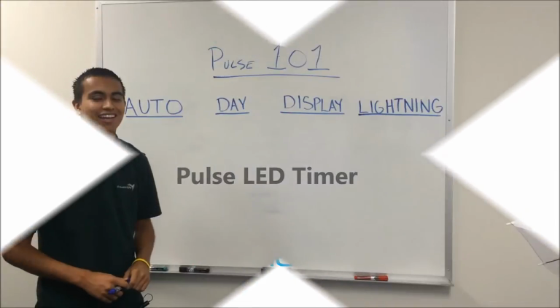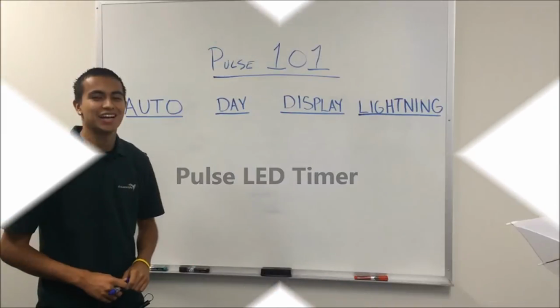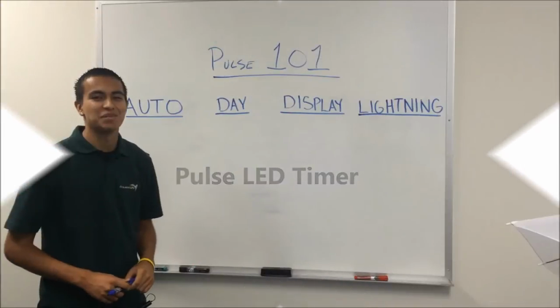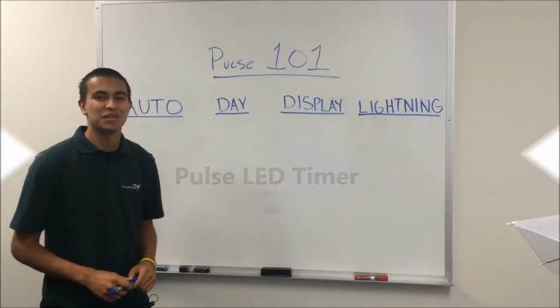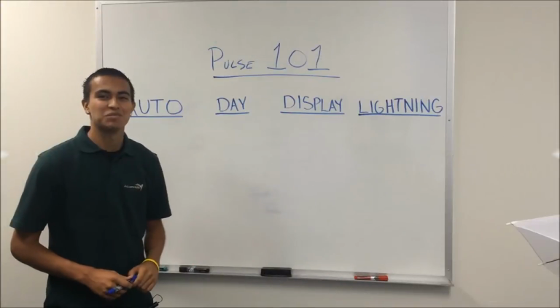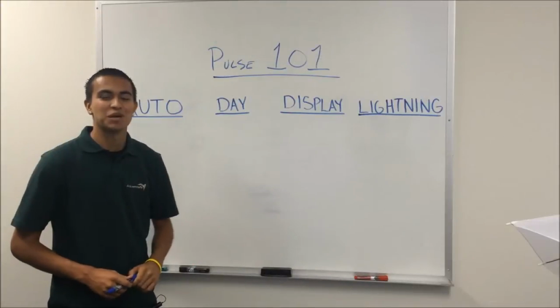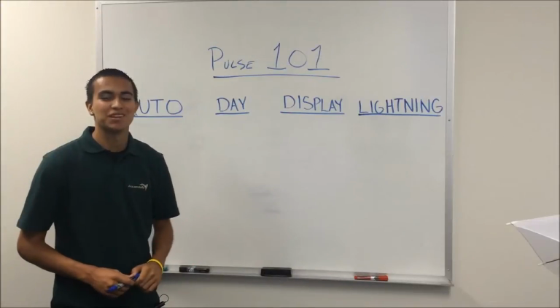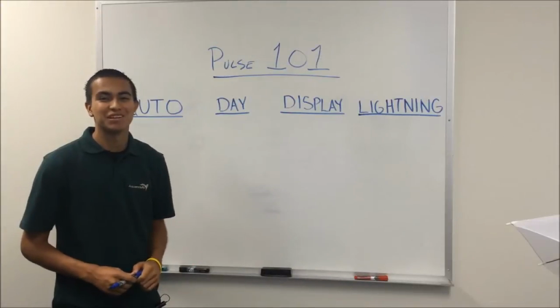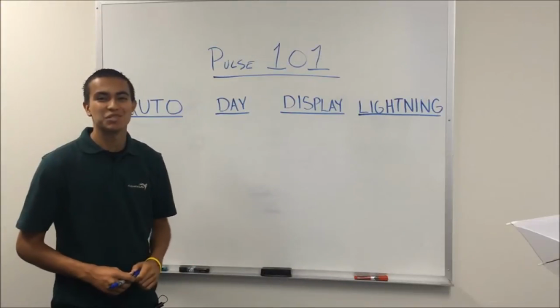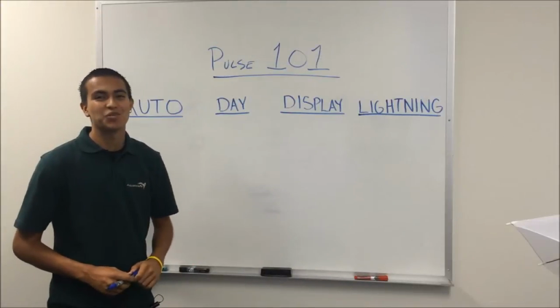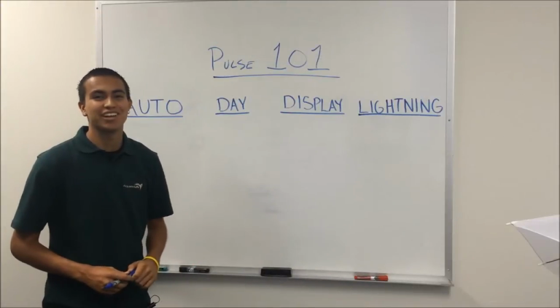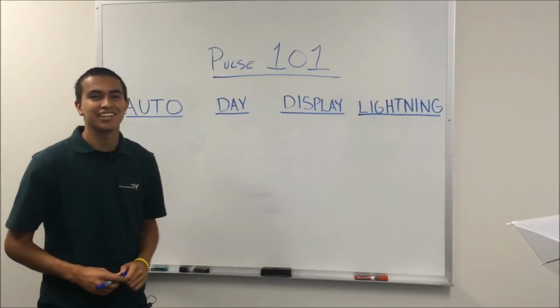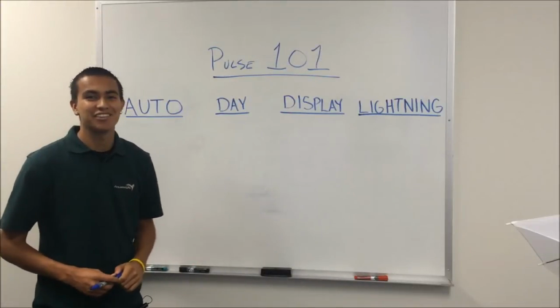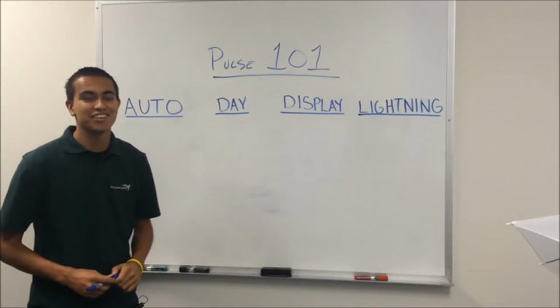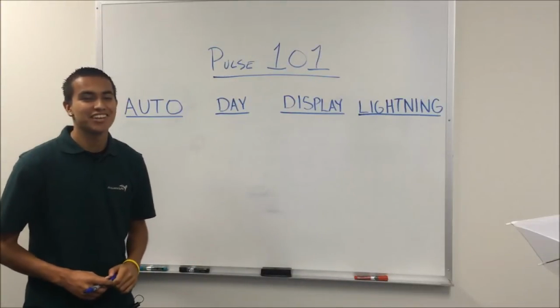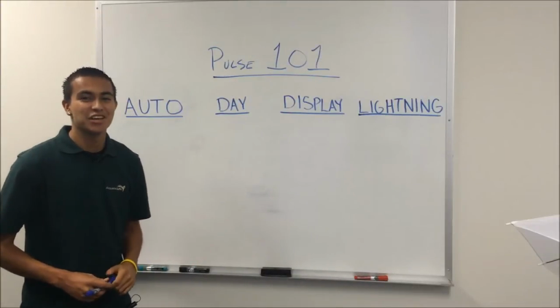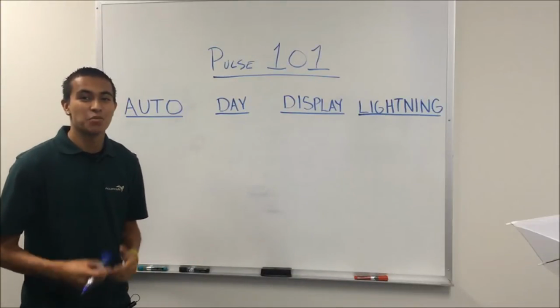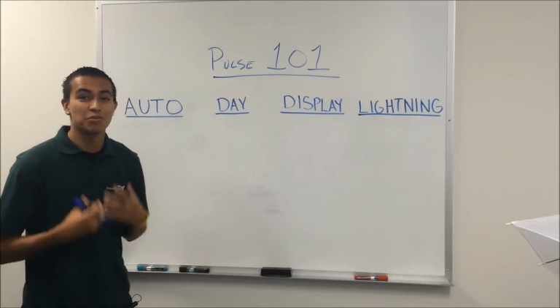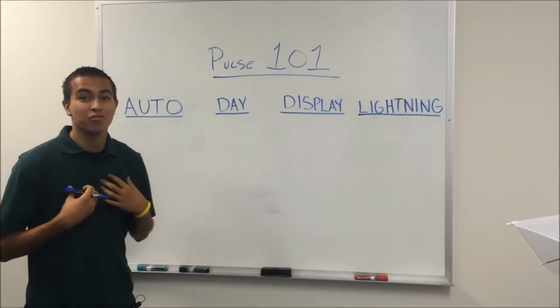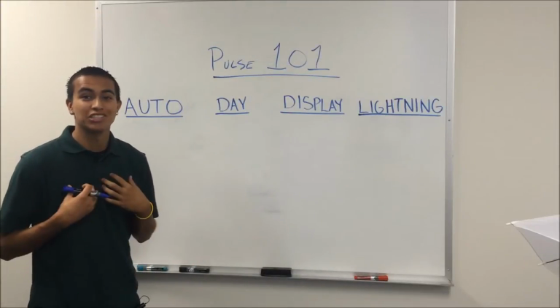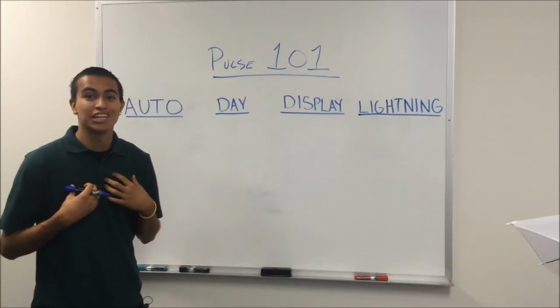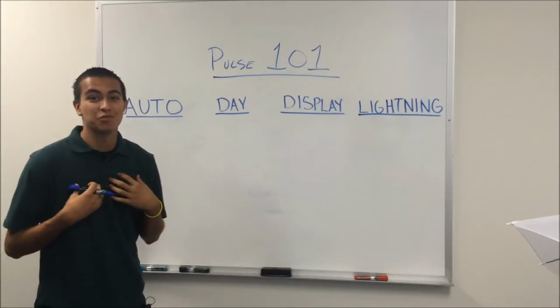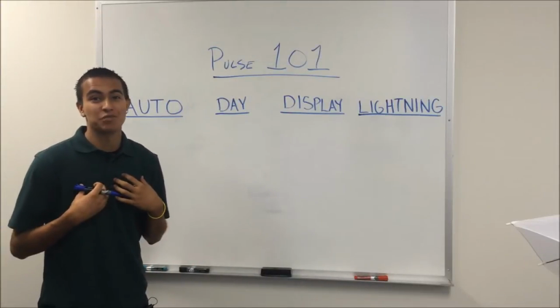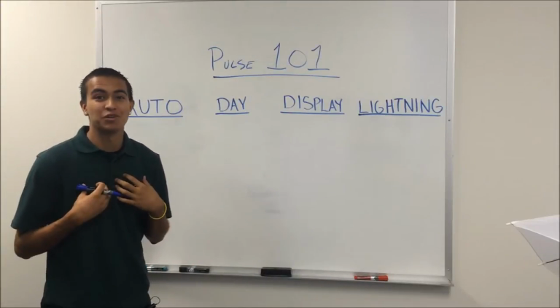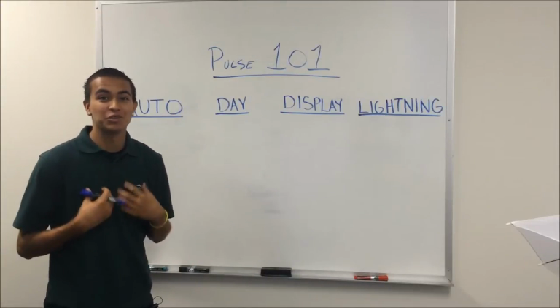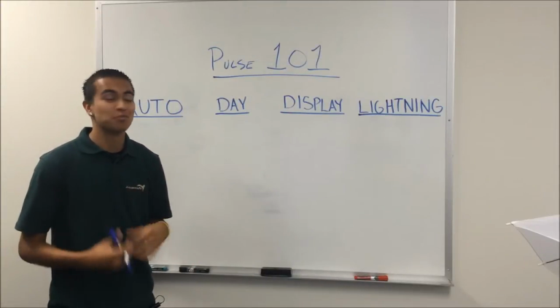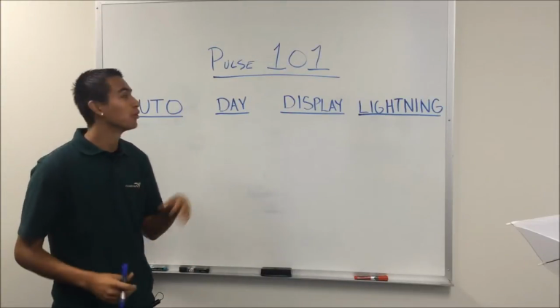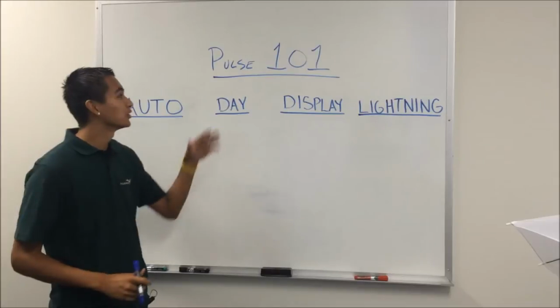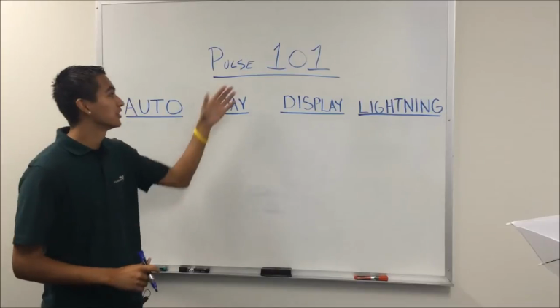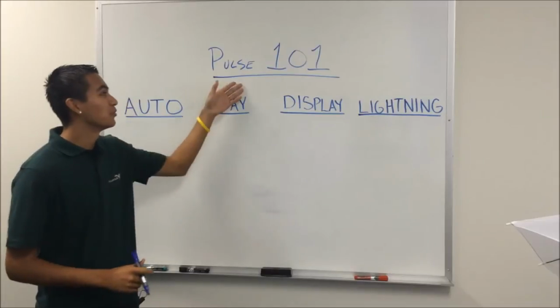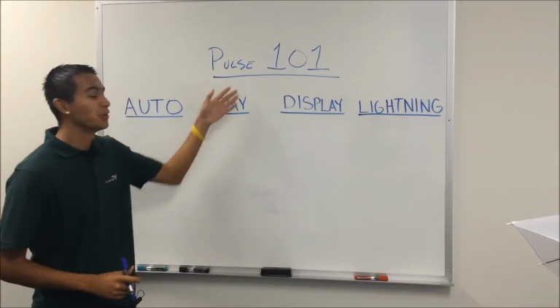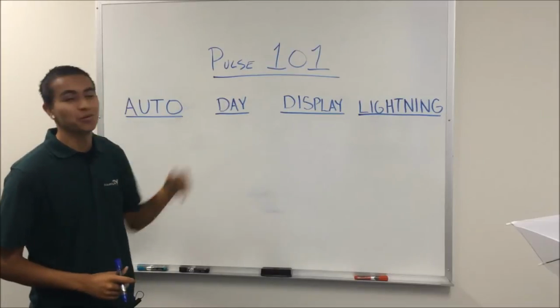Hi, my name is Robert. I'm with Aquatic Life. I'll be your professor today. We're going to be going through Pulse 101.